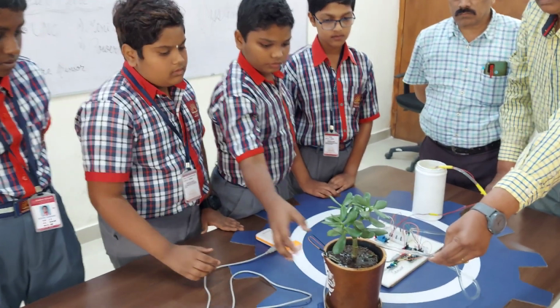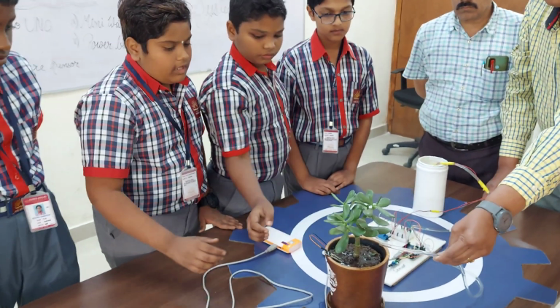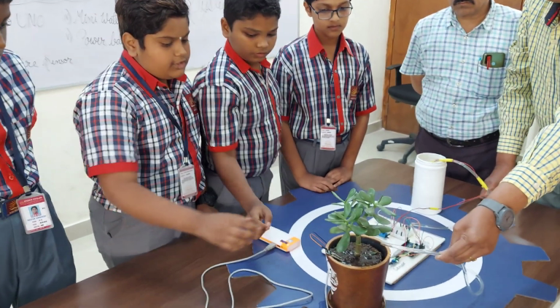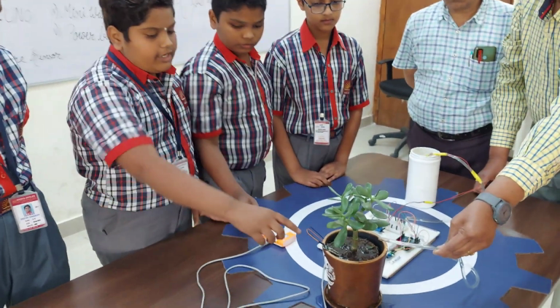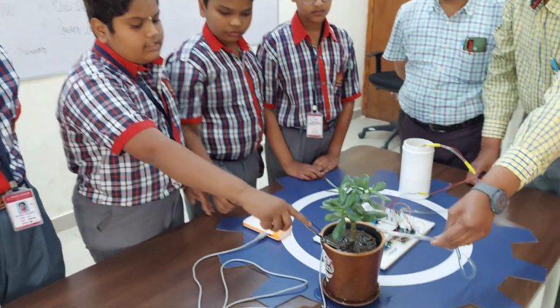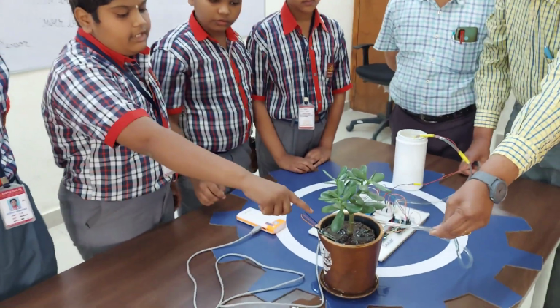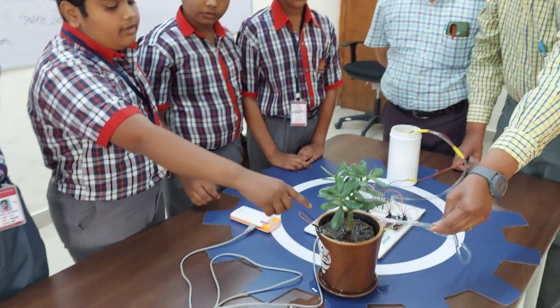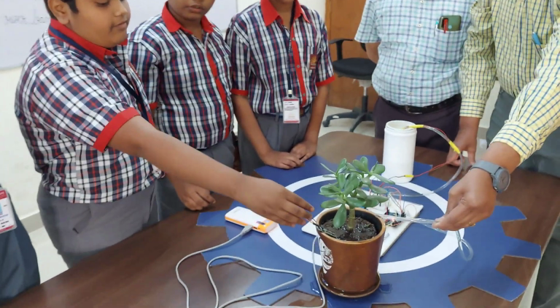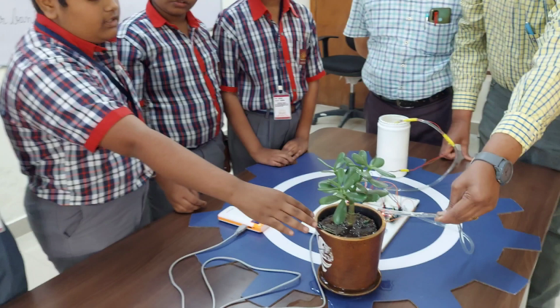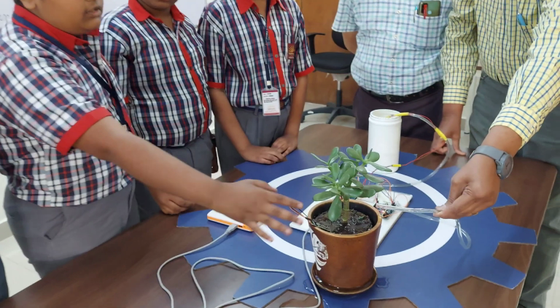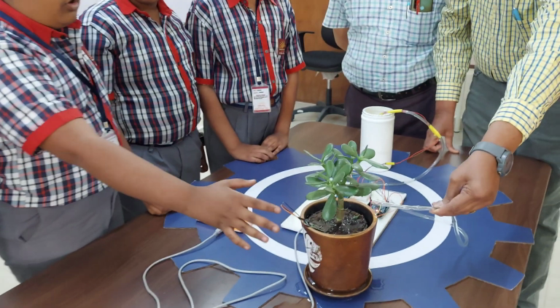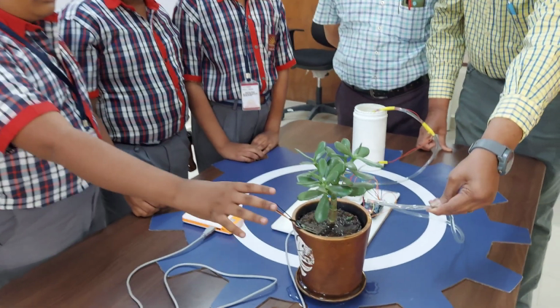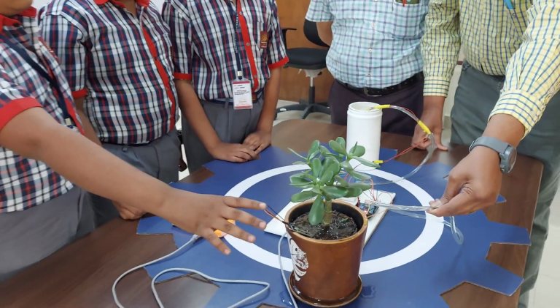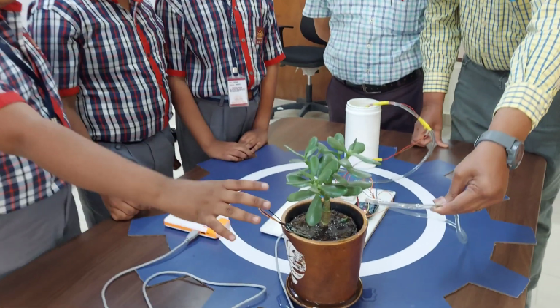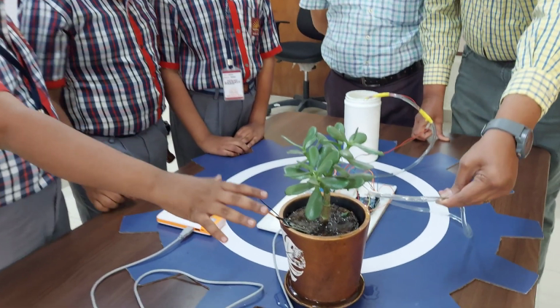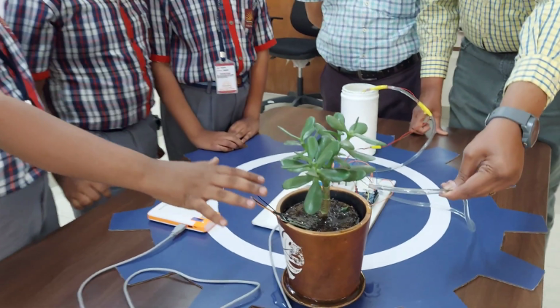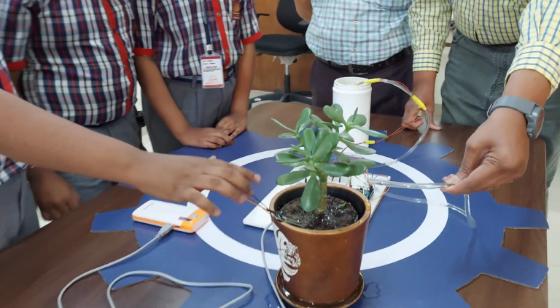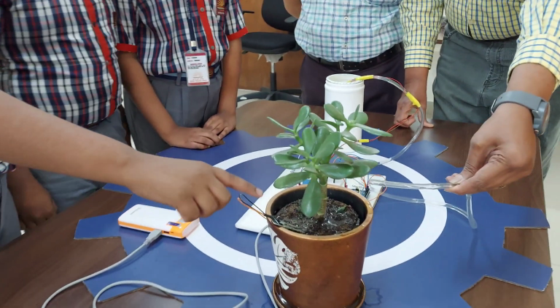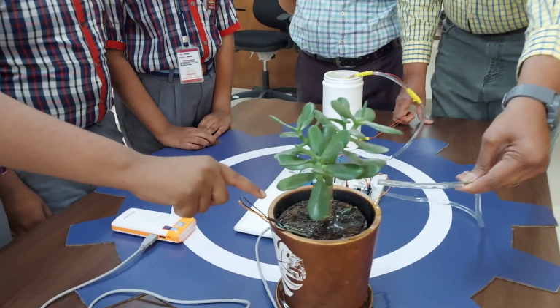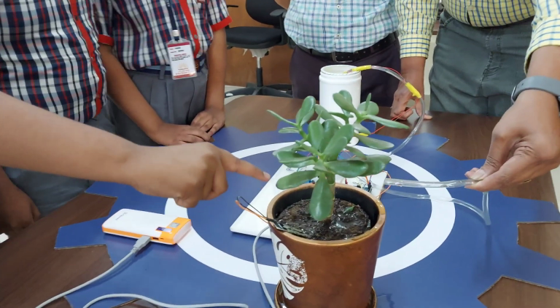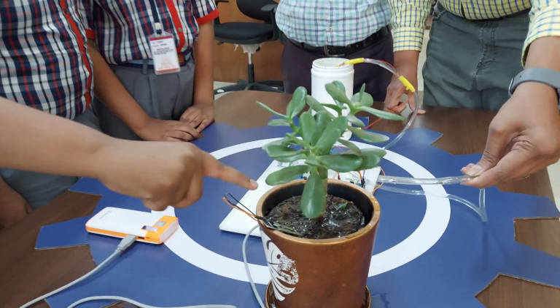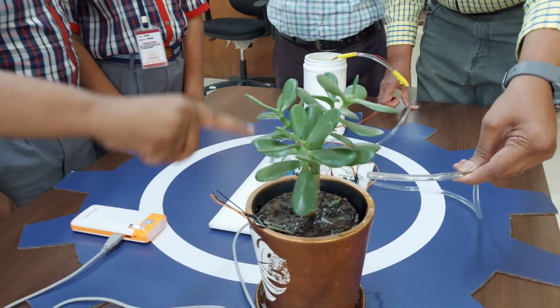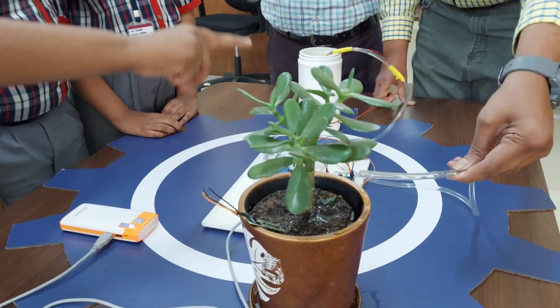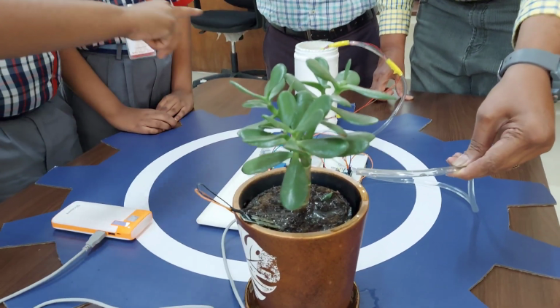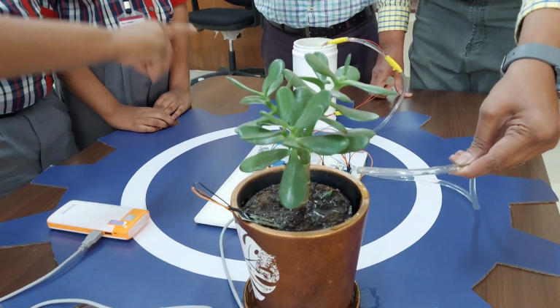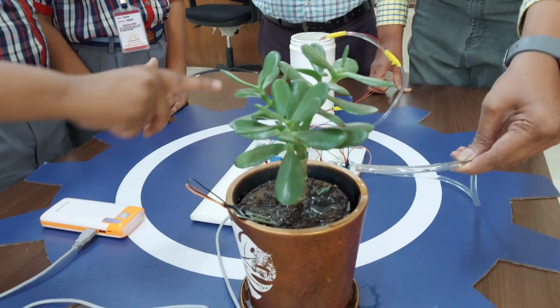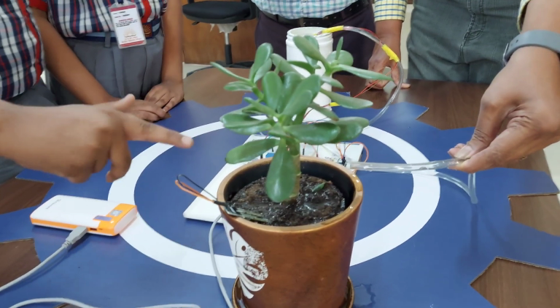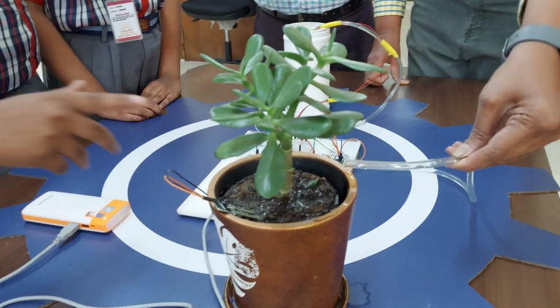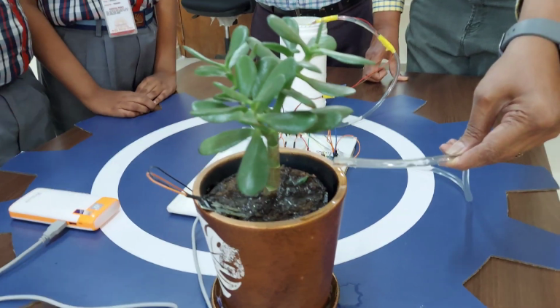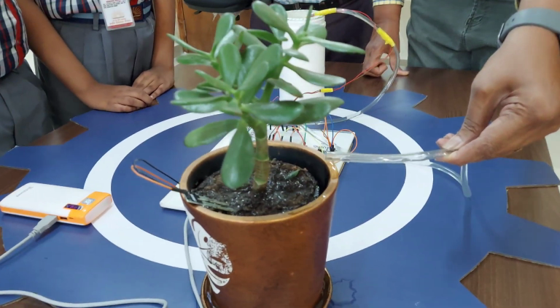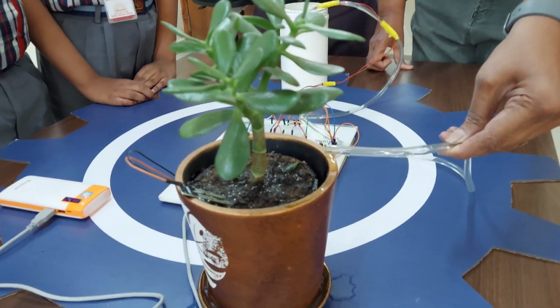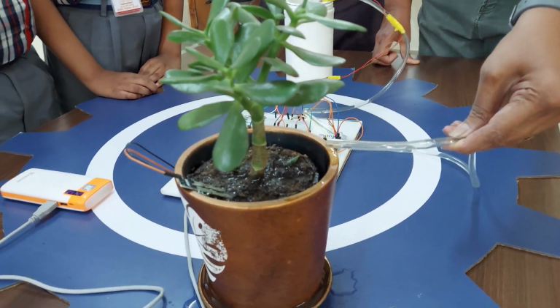As you can see, when the soil is wet, it does not send any water to the plant.